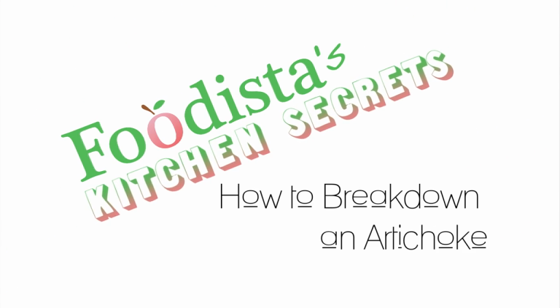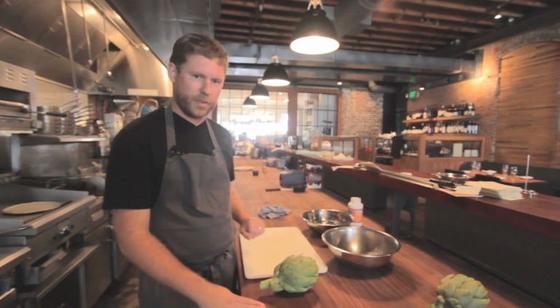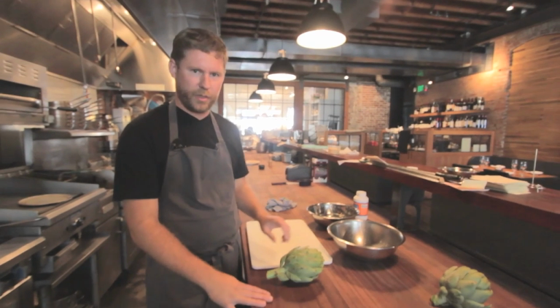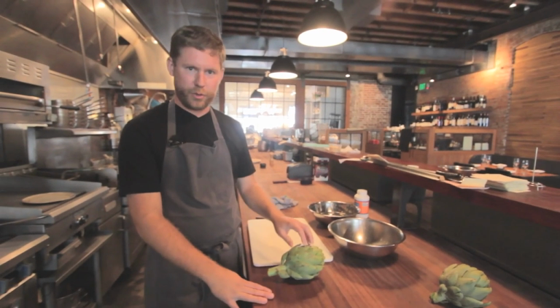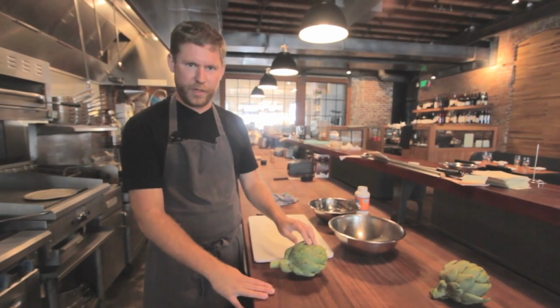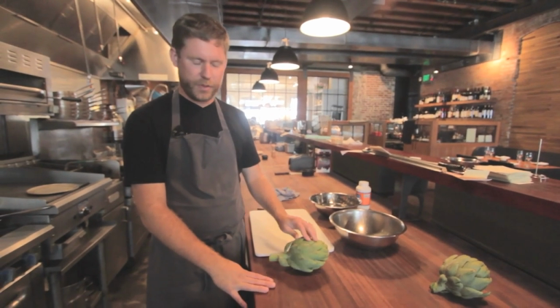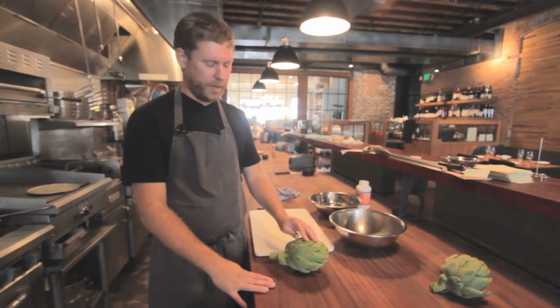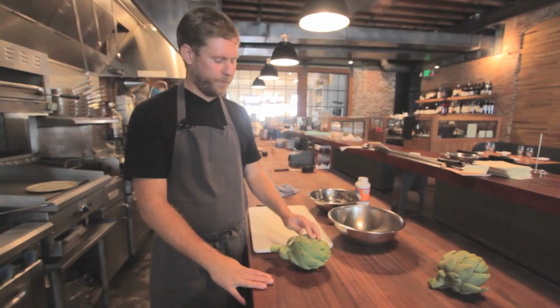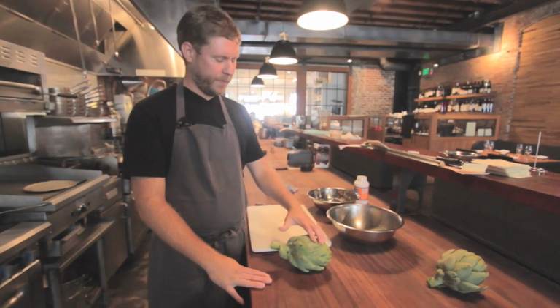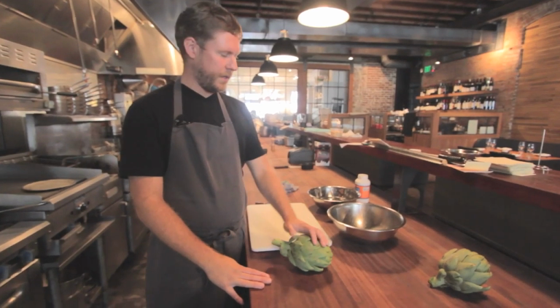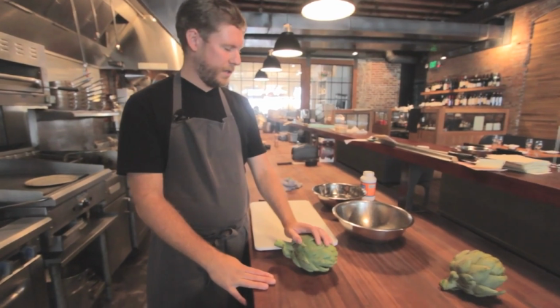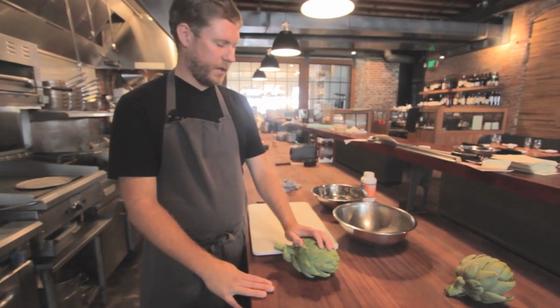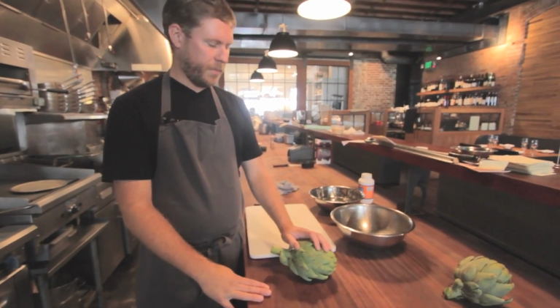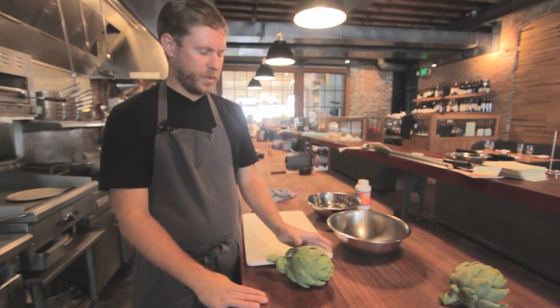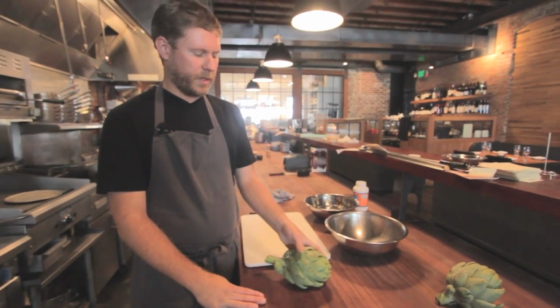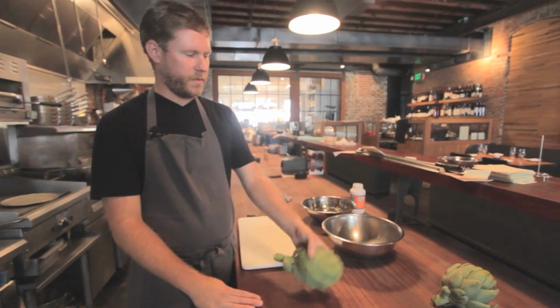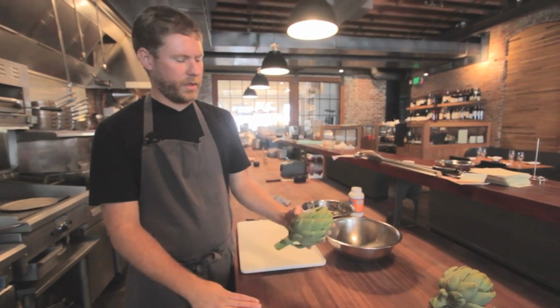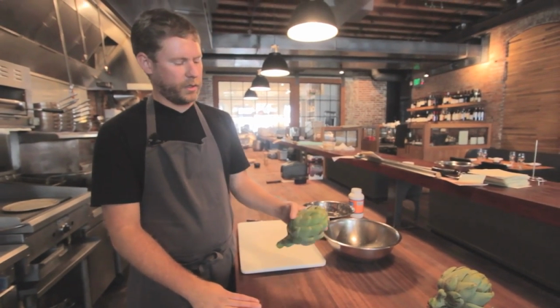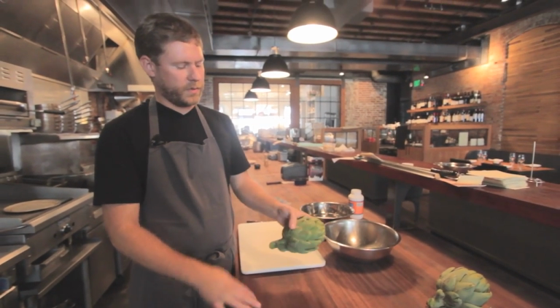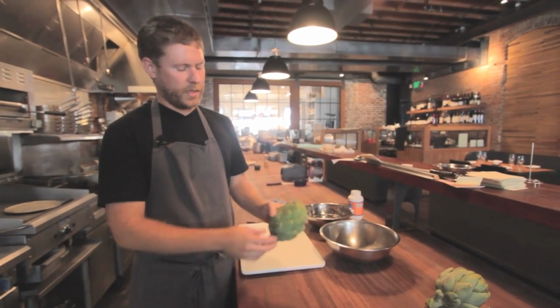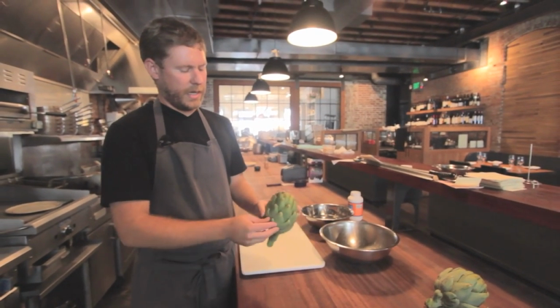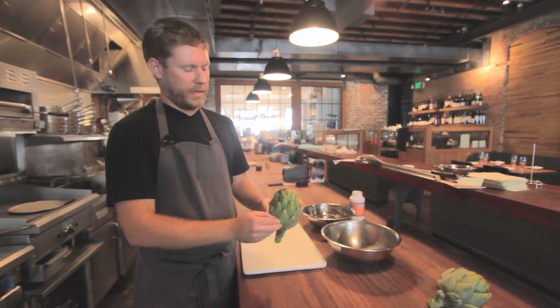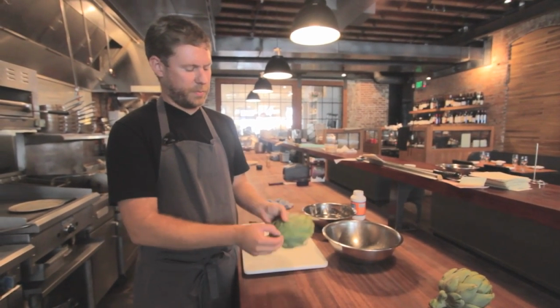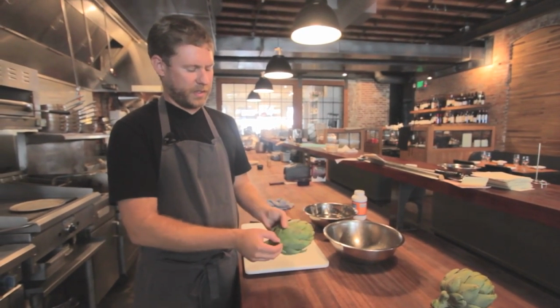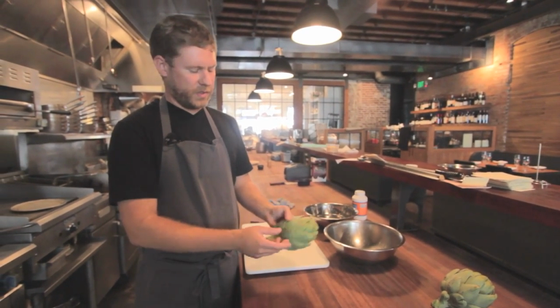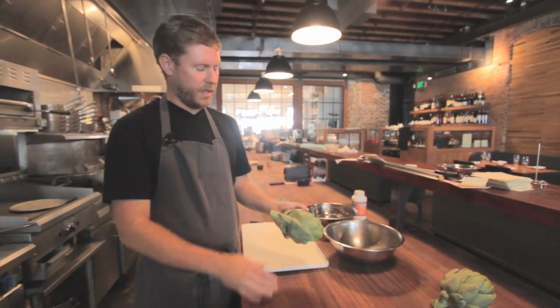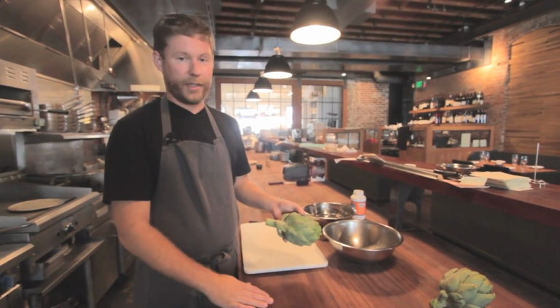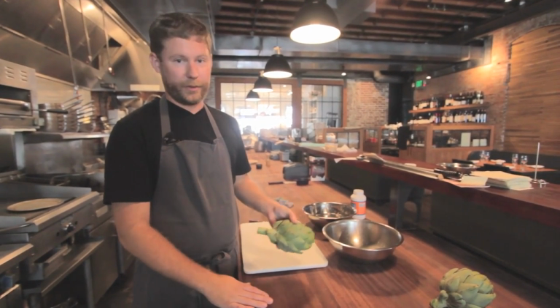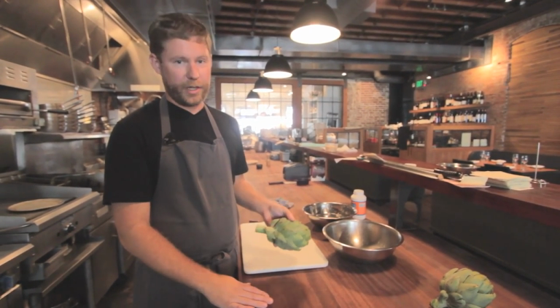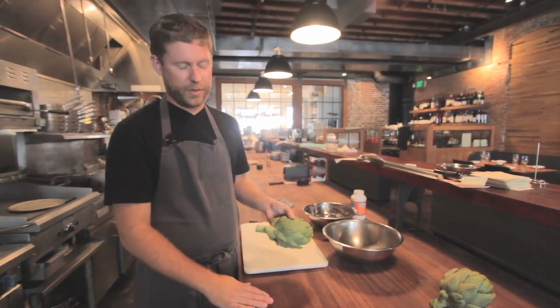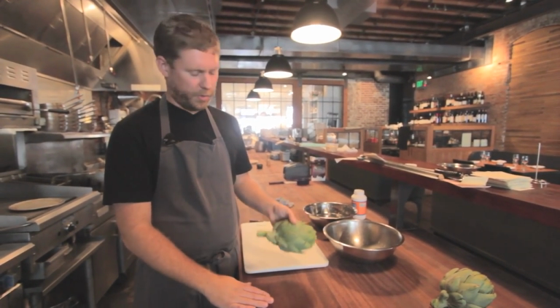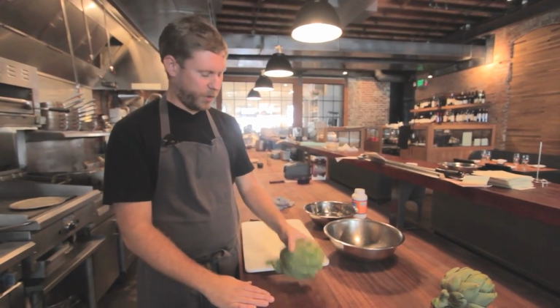These can be a little tricky for some people, mostly because of the thick leaves and the spikes. They get a little dangerous — they poke you.